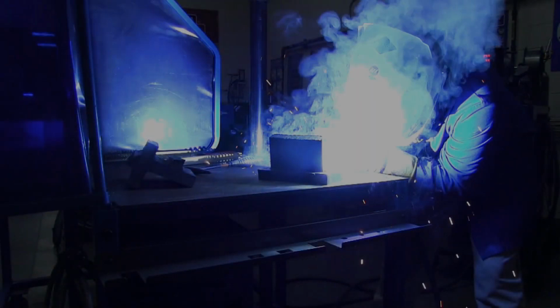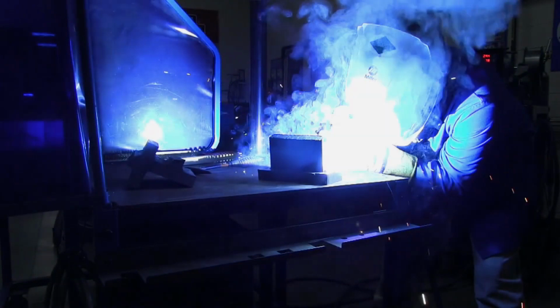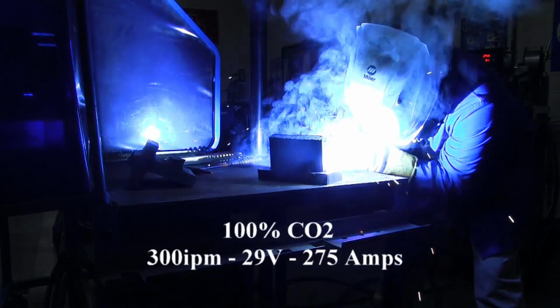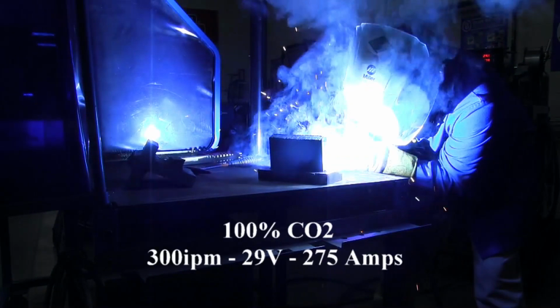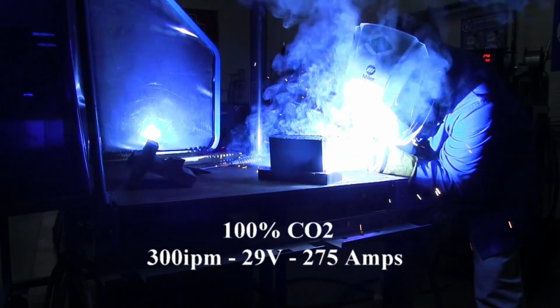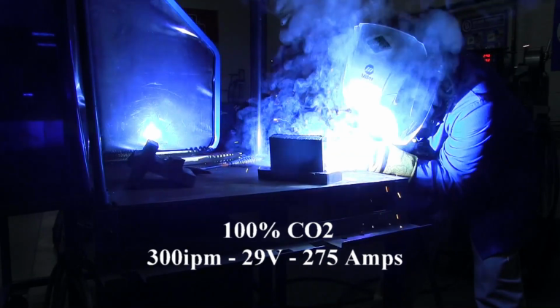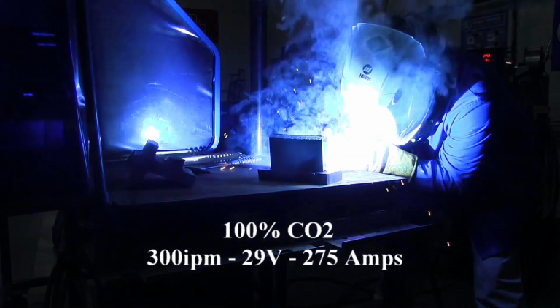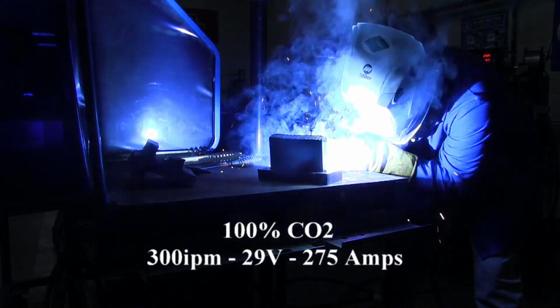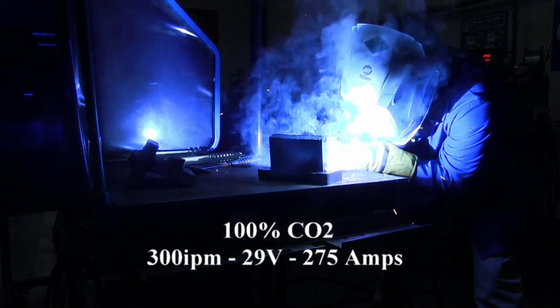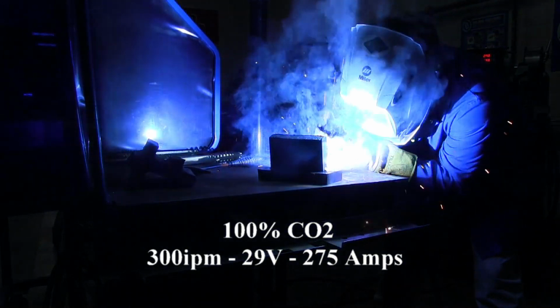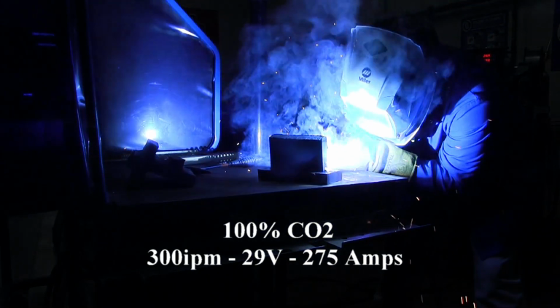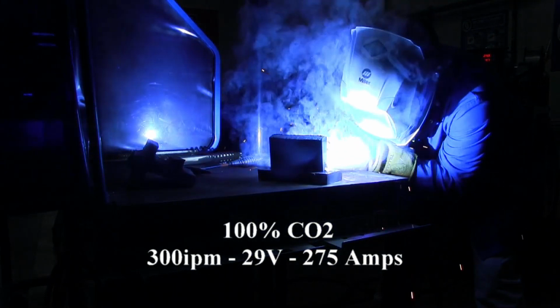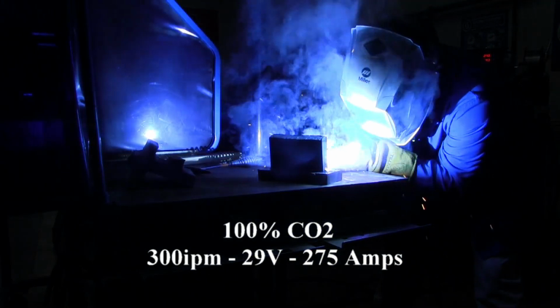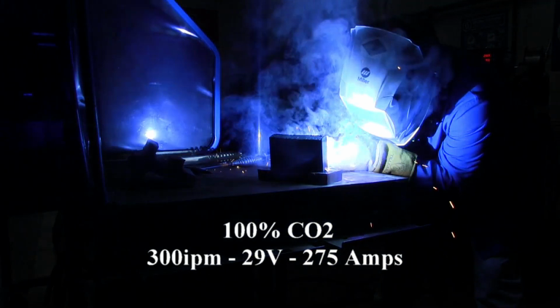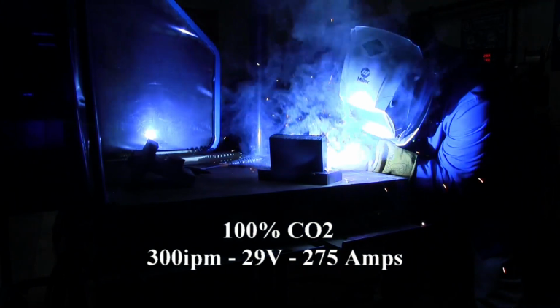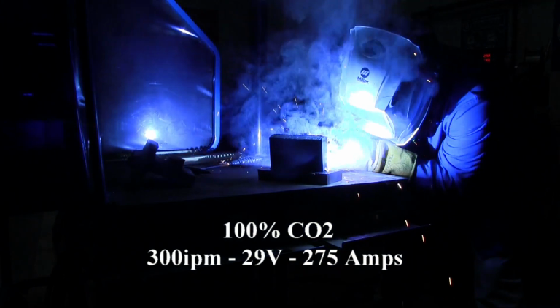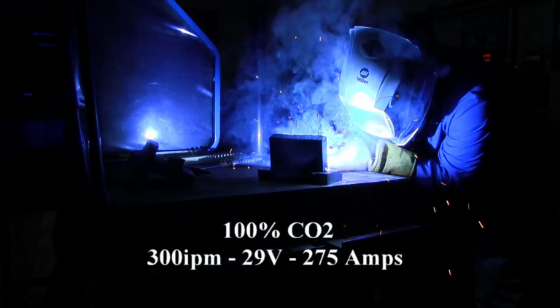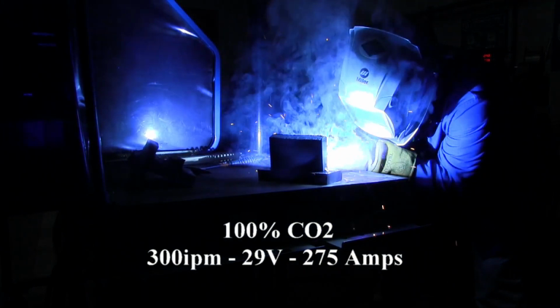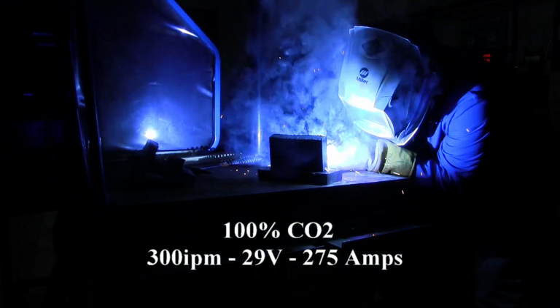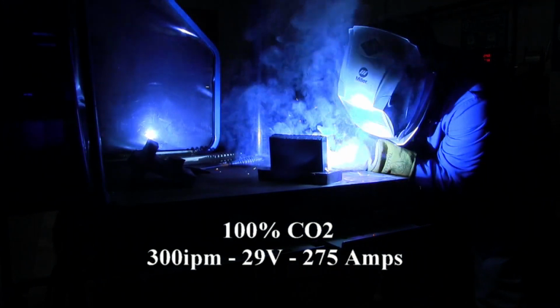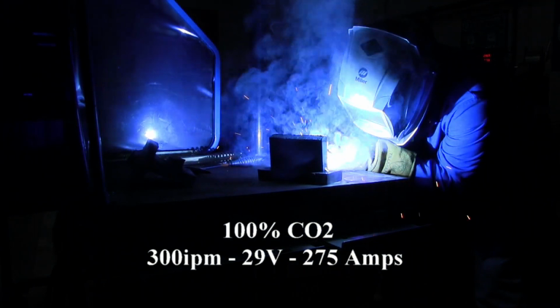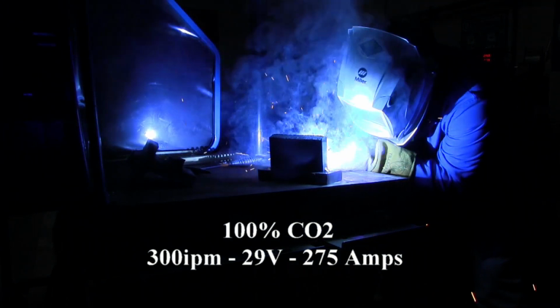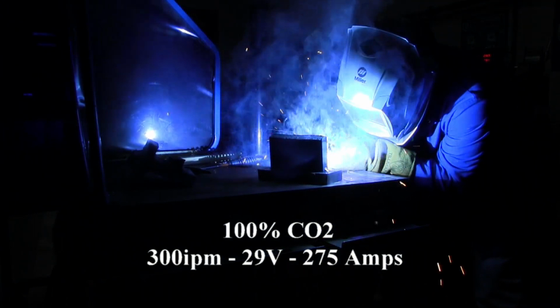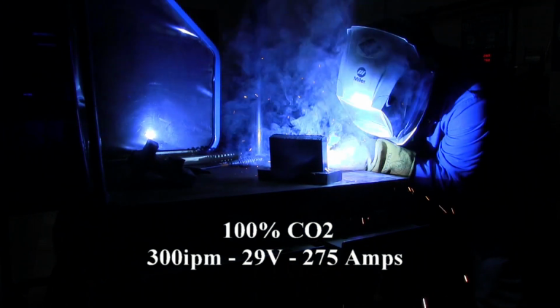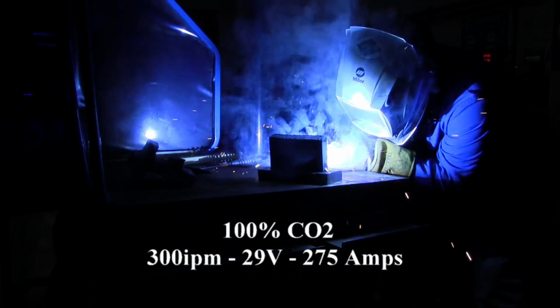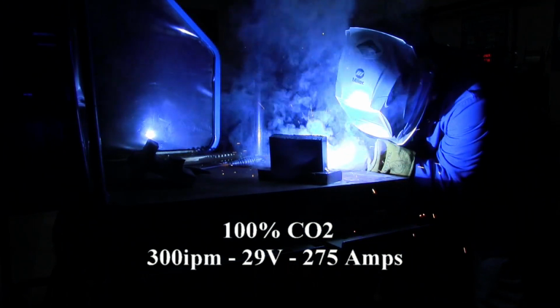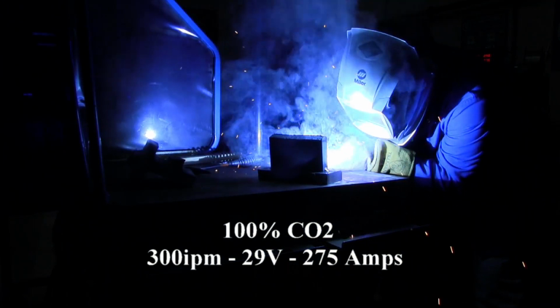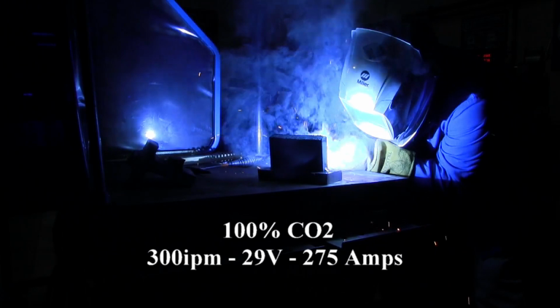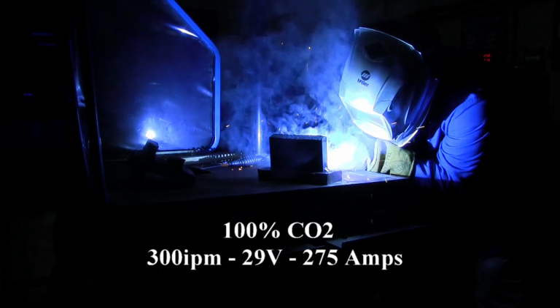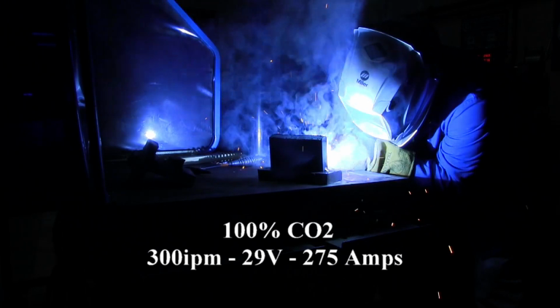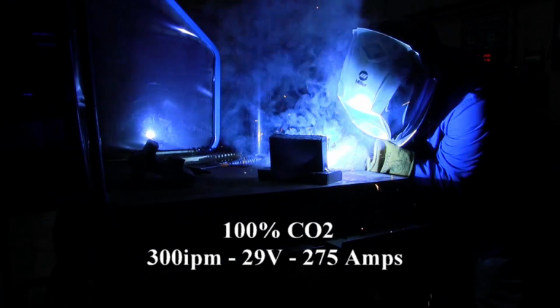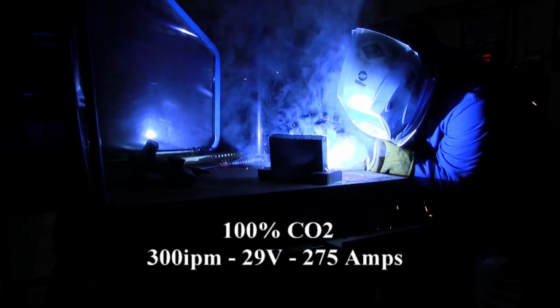So this is the fume at 275 amps, 29 volts with 100% CO2 as the shielding gas.